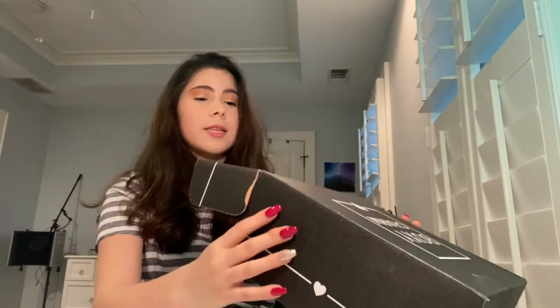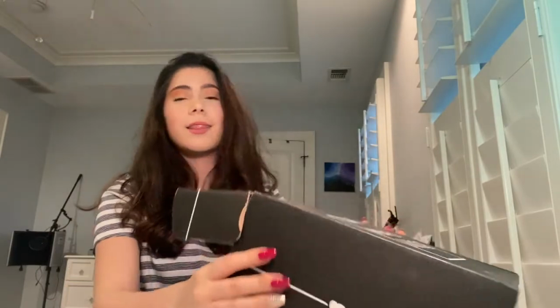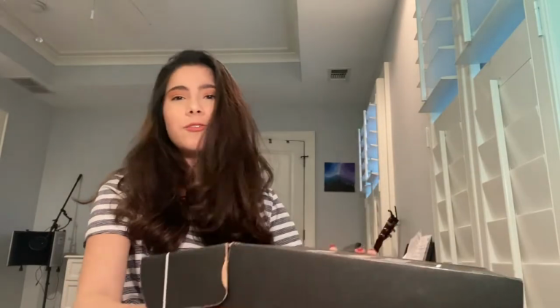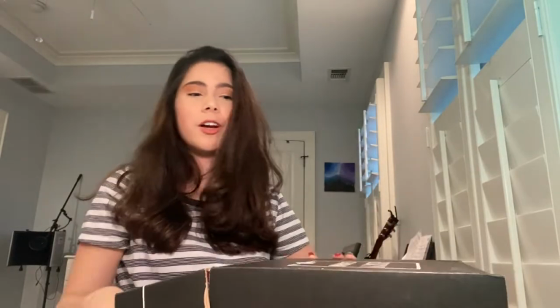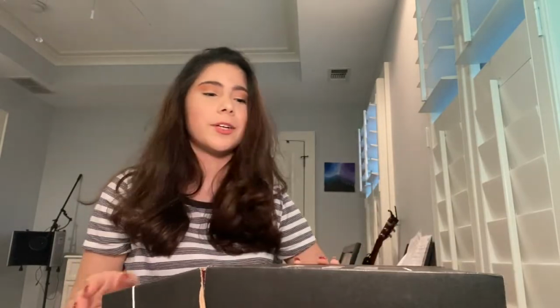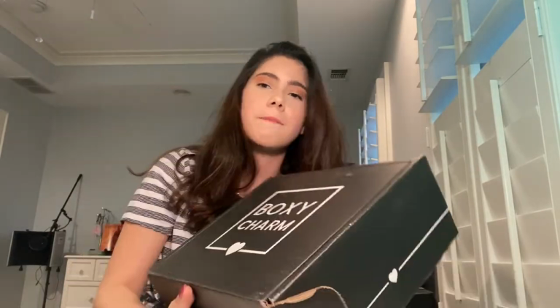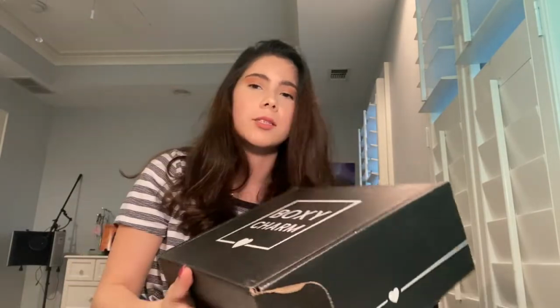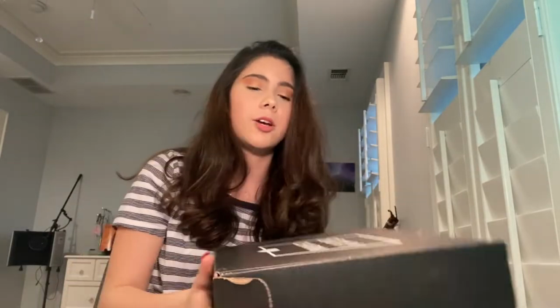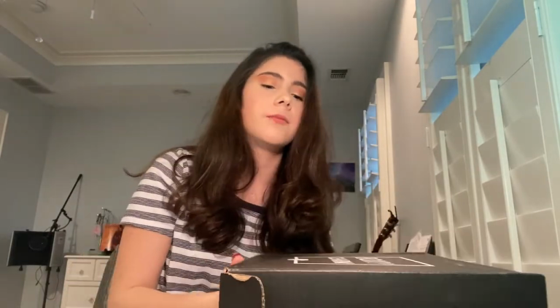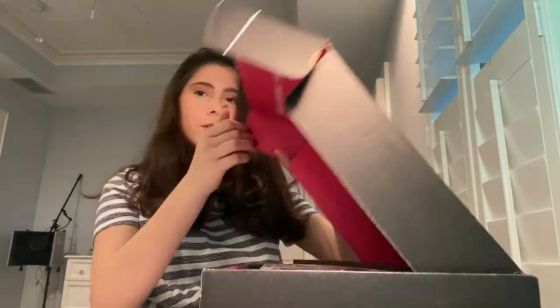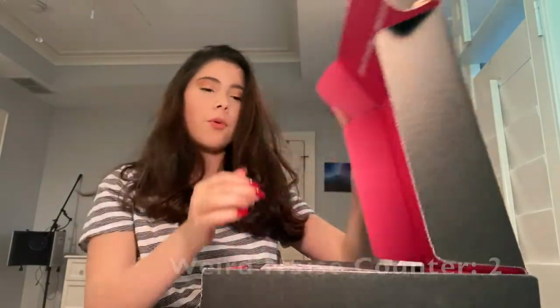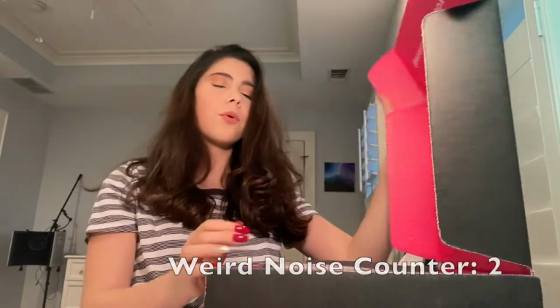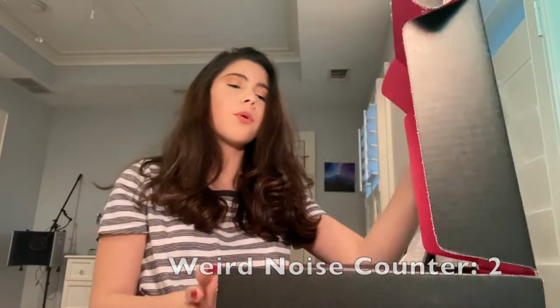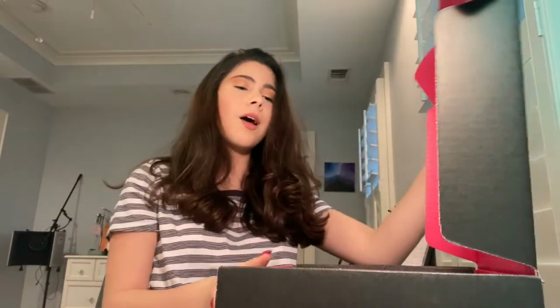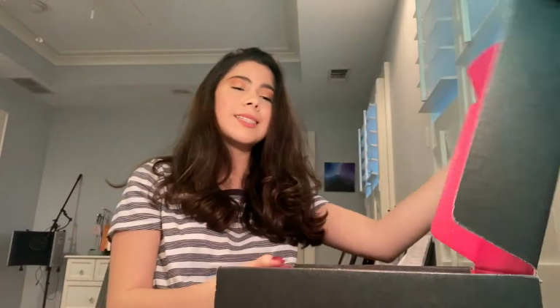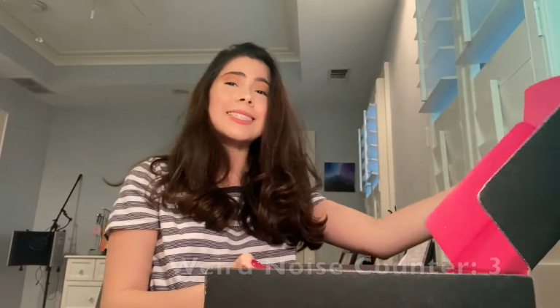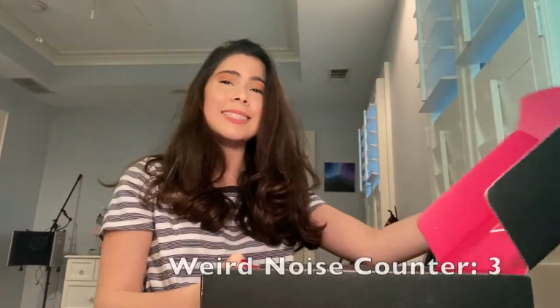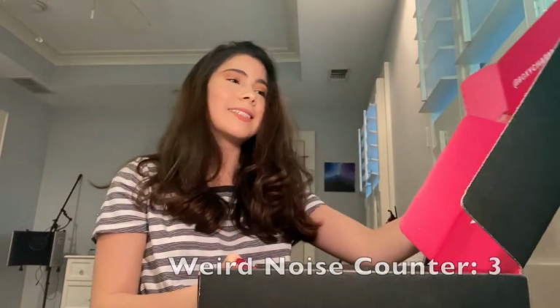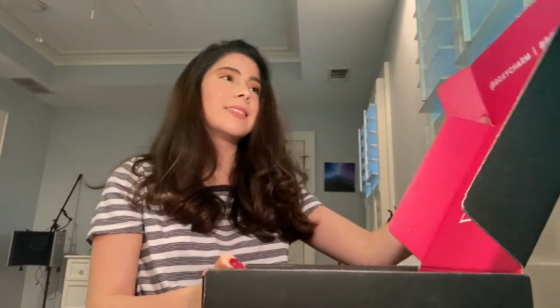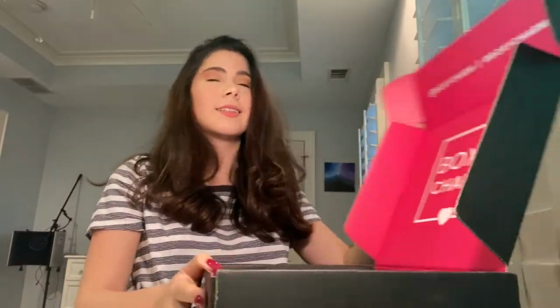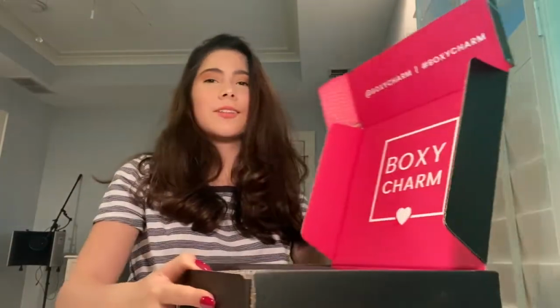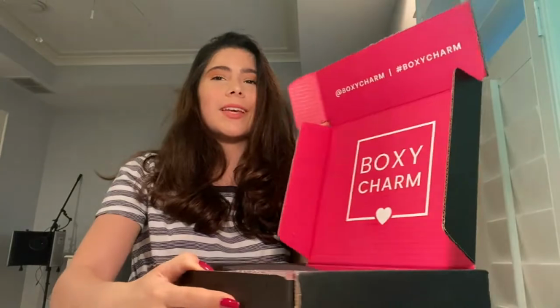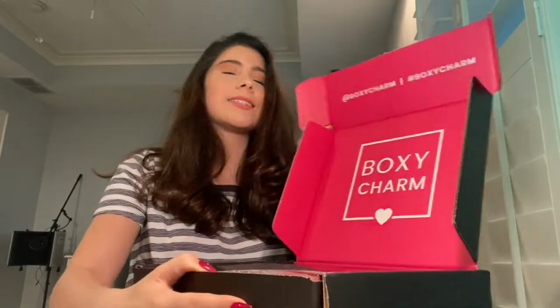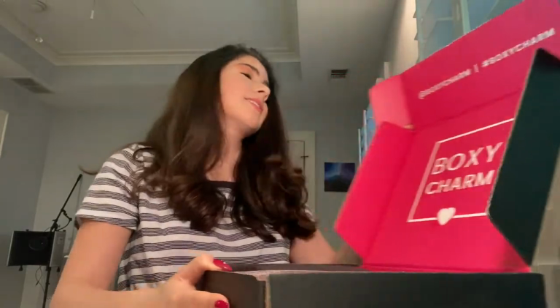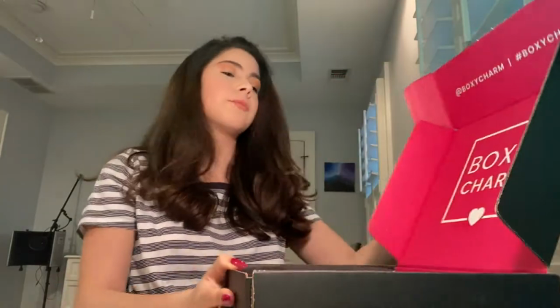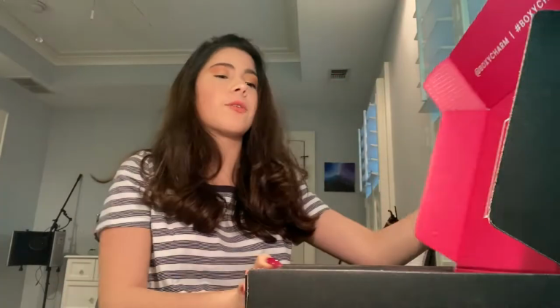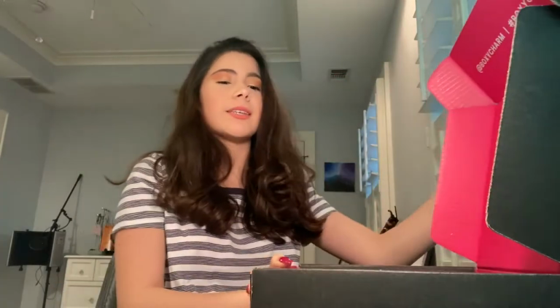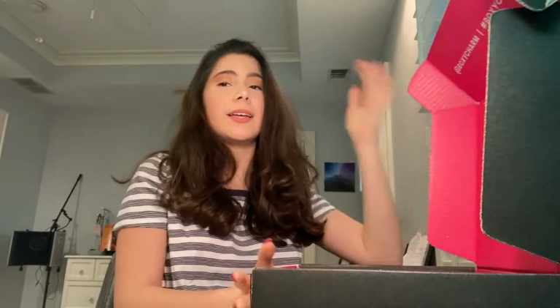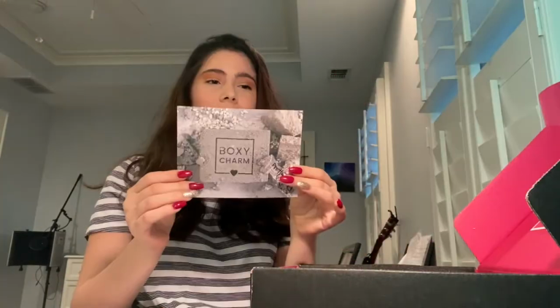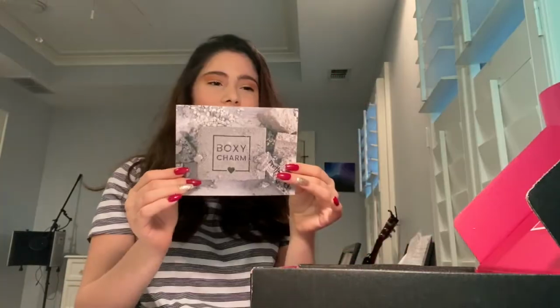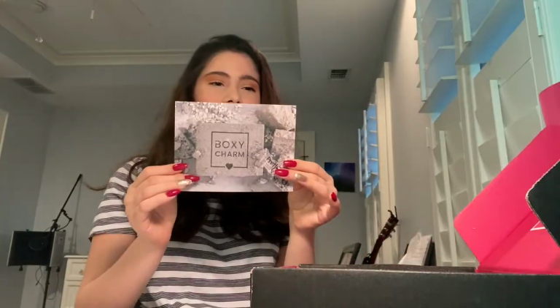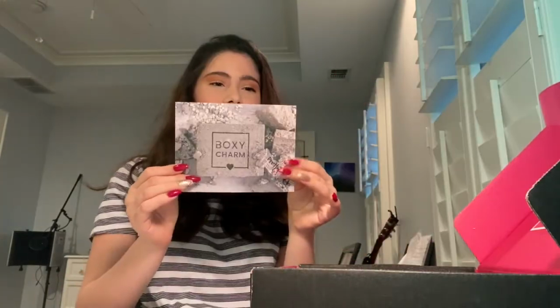It's so cute. It says 'Hello, Charmer.' BoxyCharm. Look at it, I'm so excited. BoxyCharm — oh, it tells me what's in it on there, I don't want to look at that.